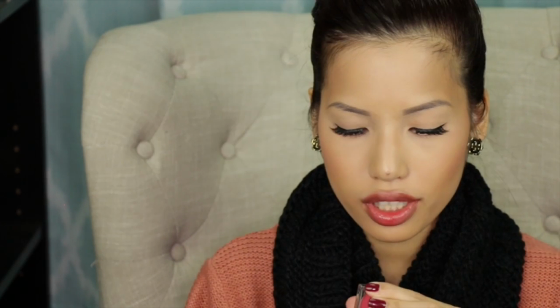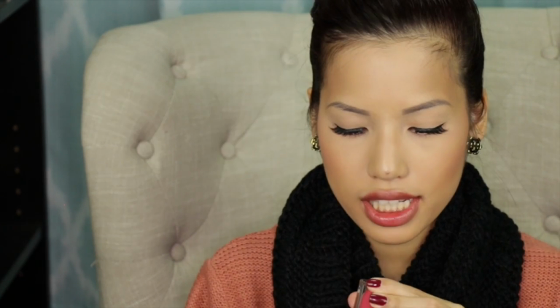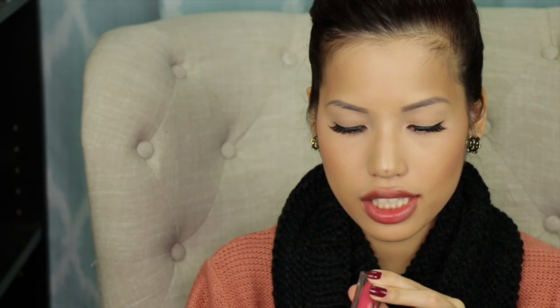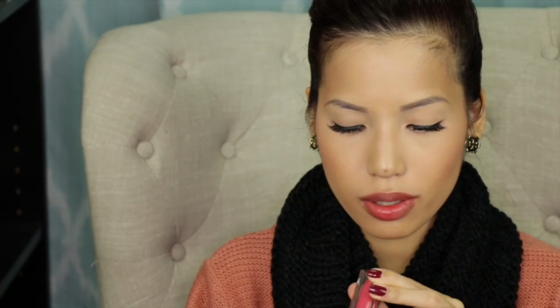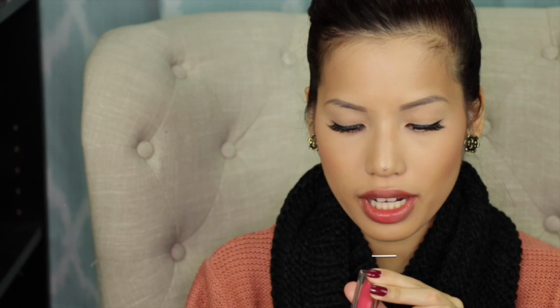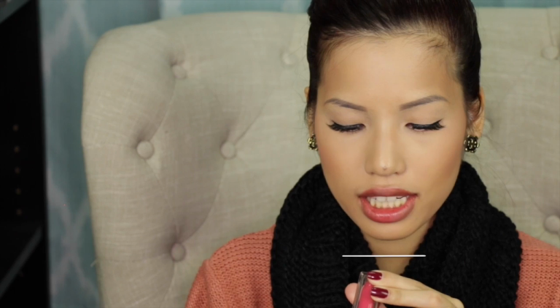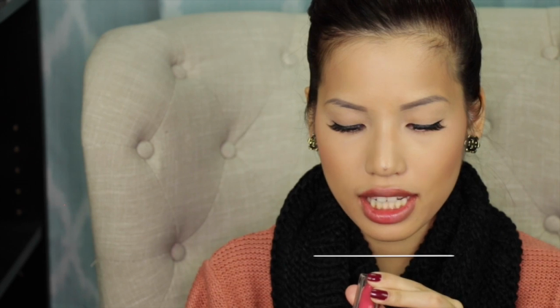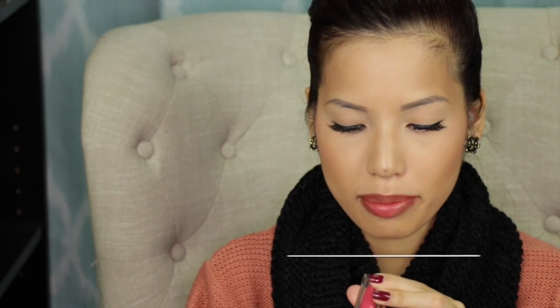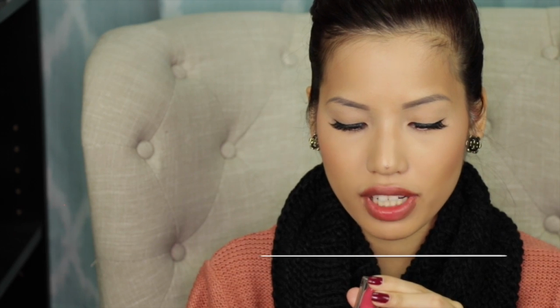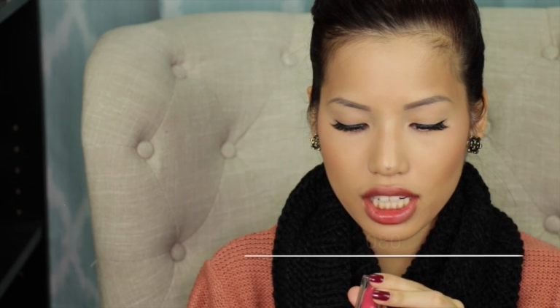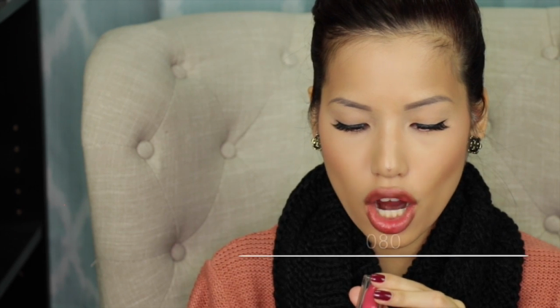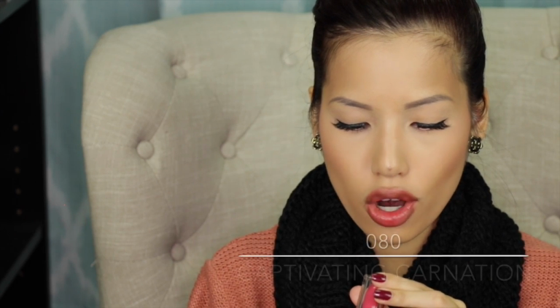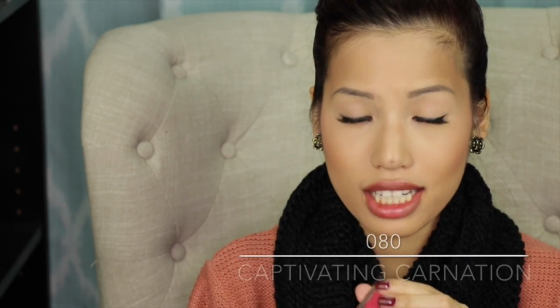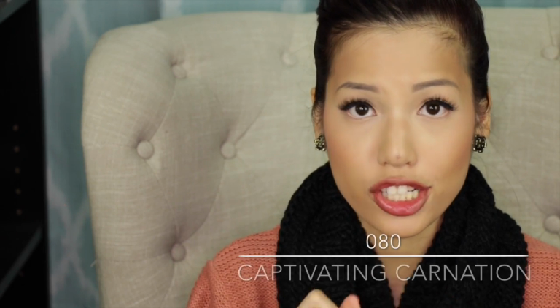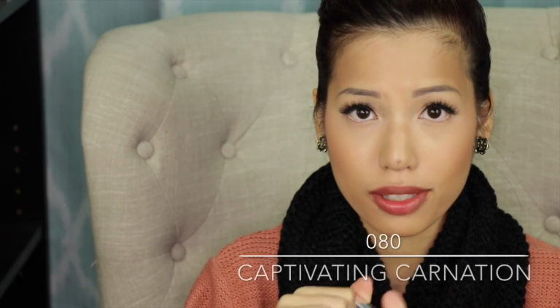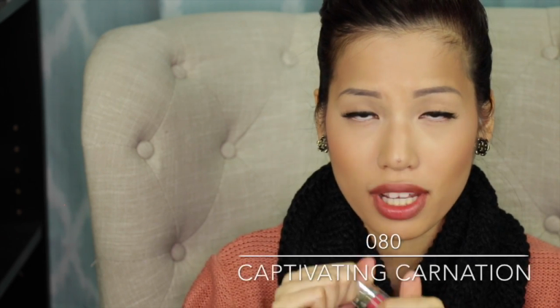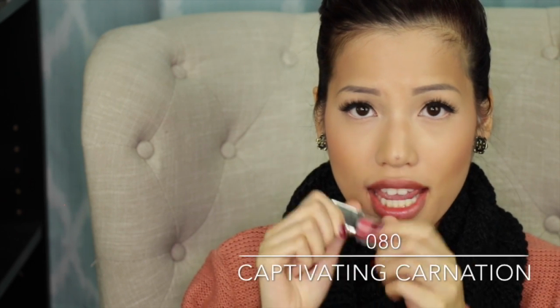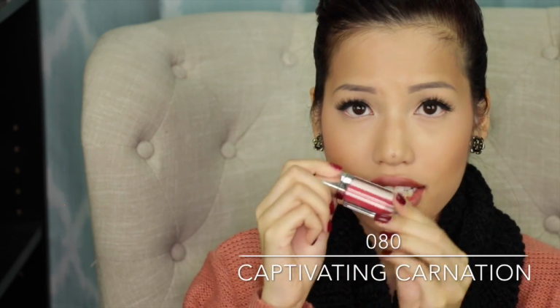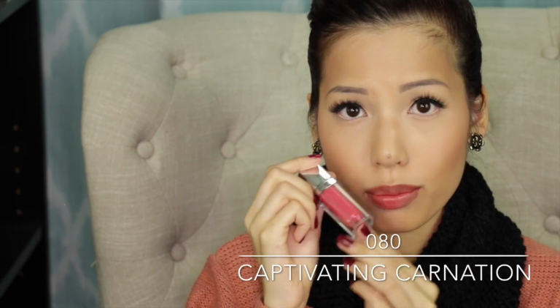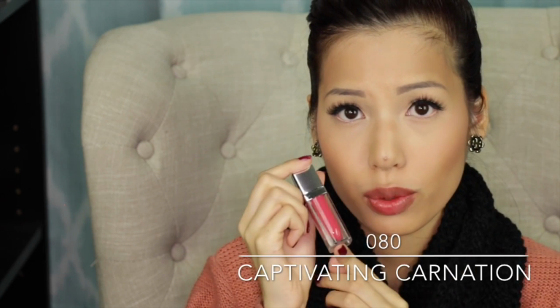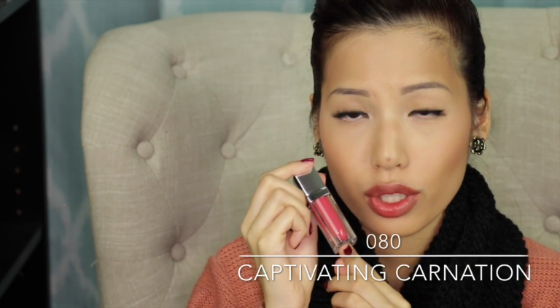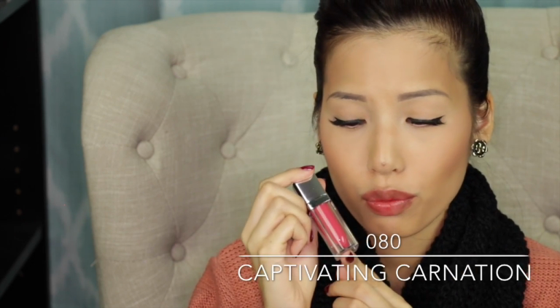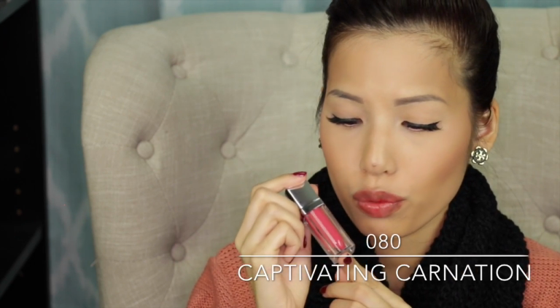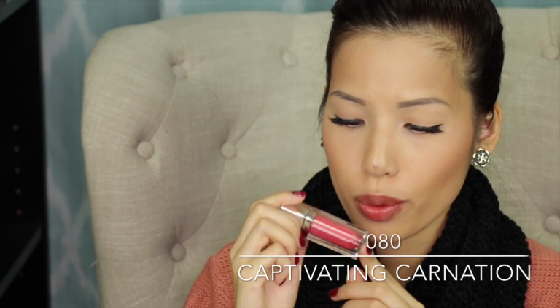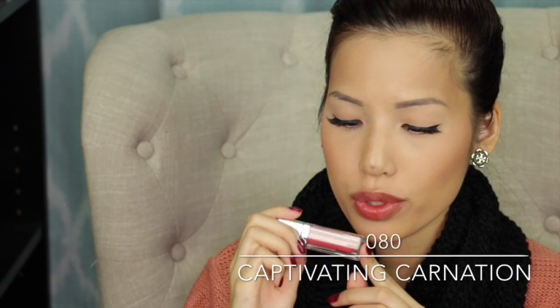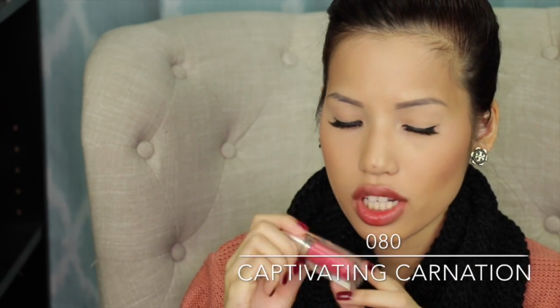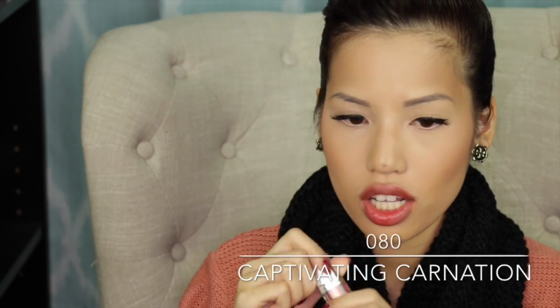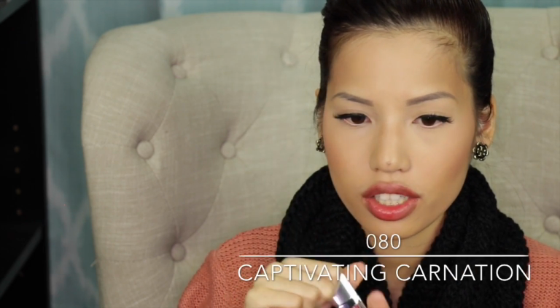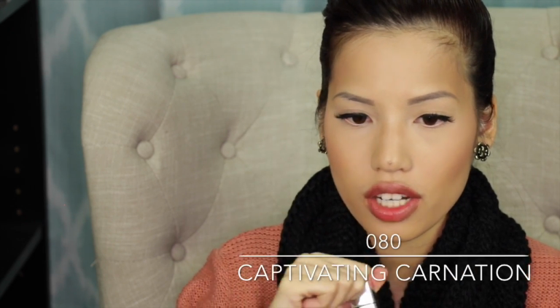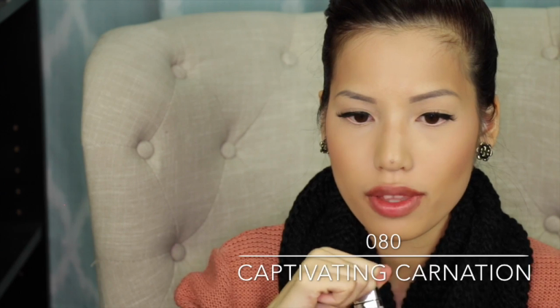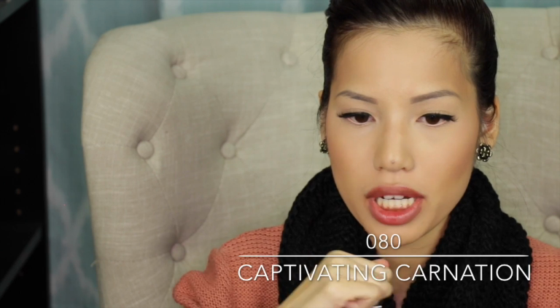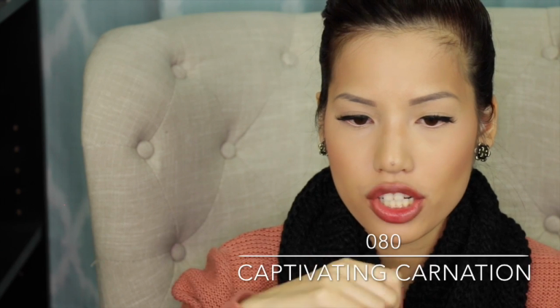This color is 080 Captivating Carnation. It is the muted rose color of the bunch.